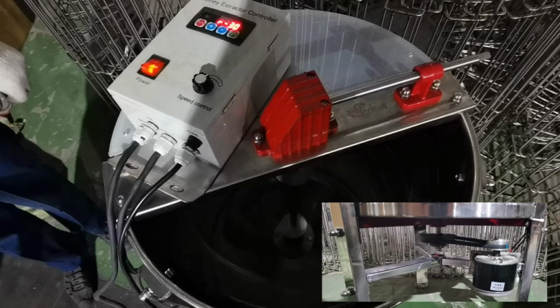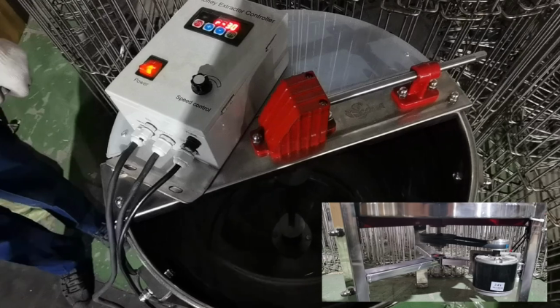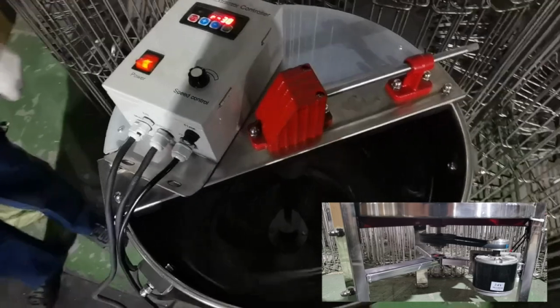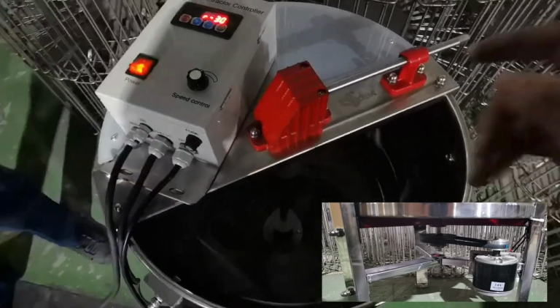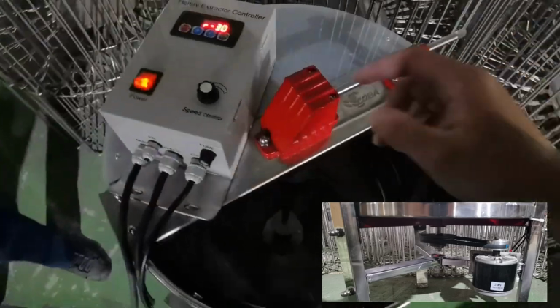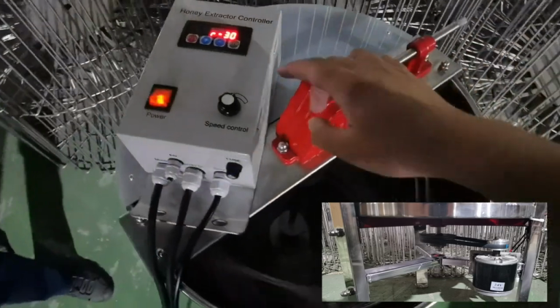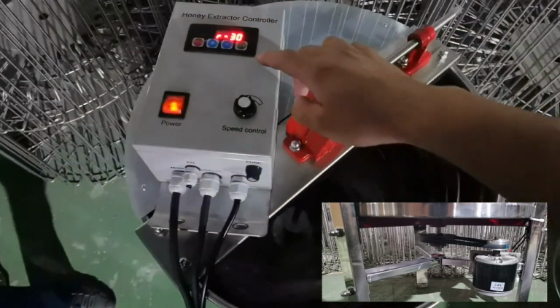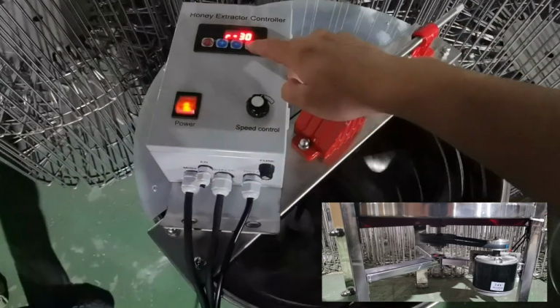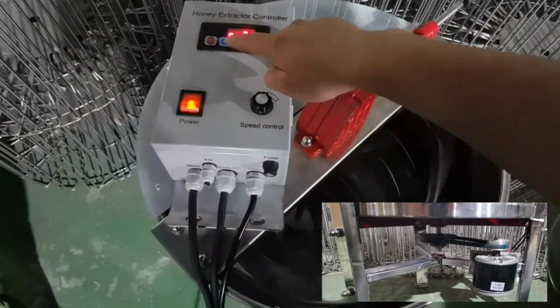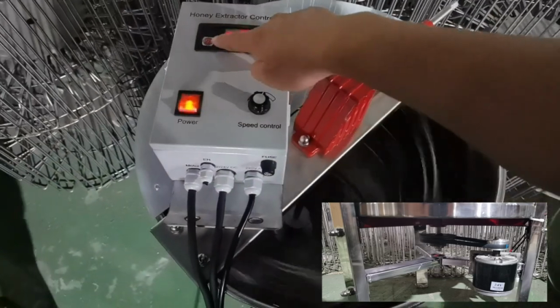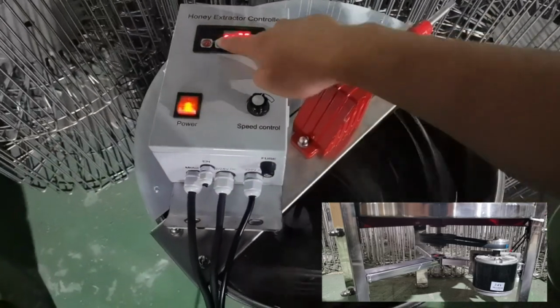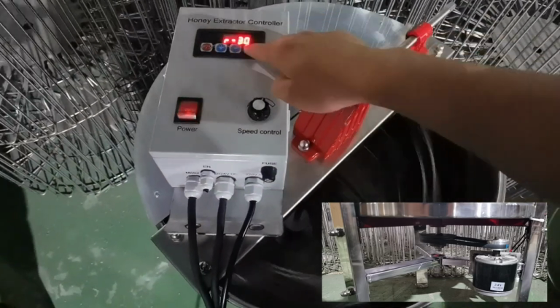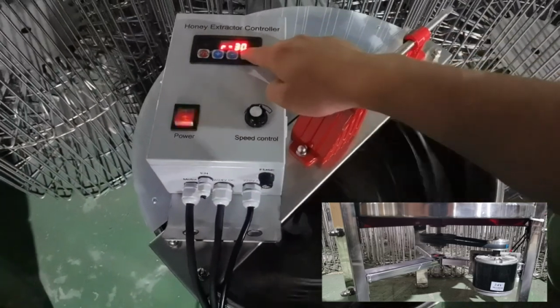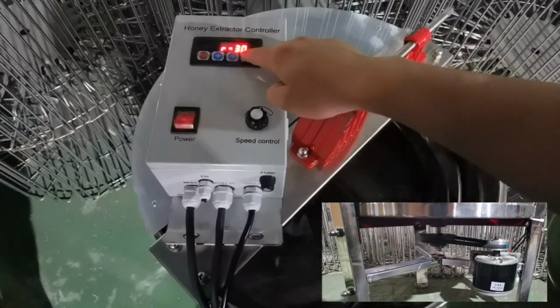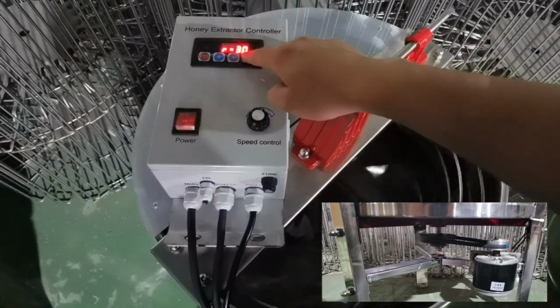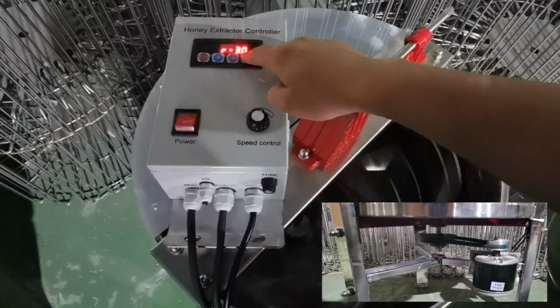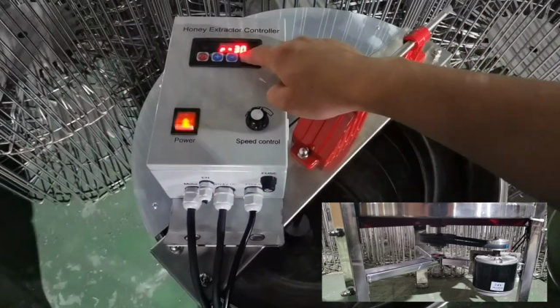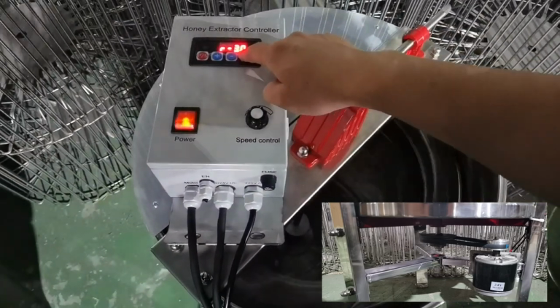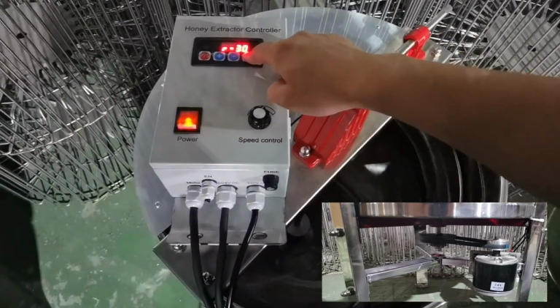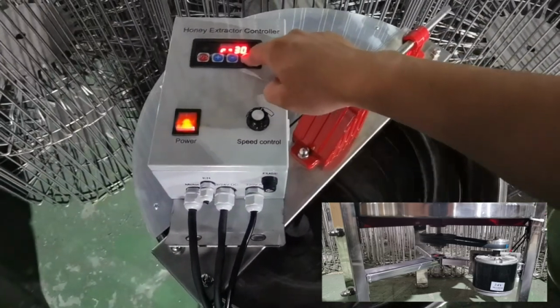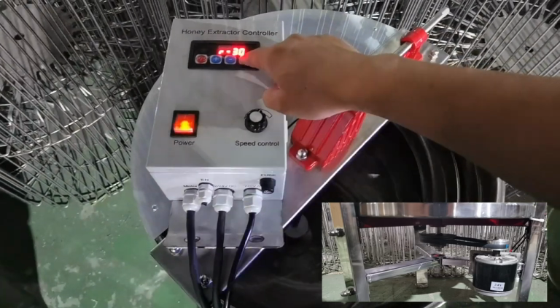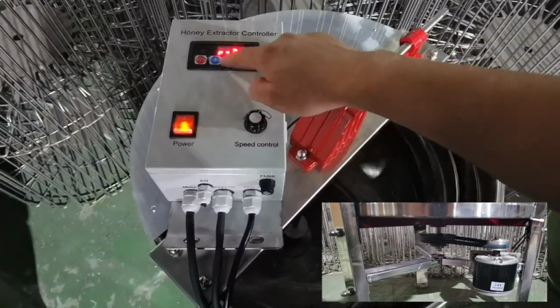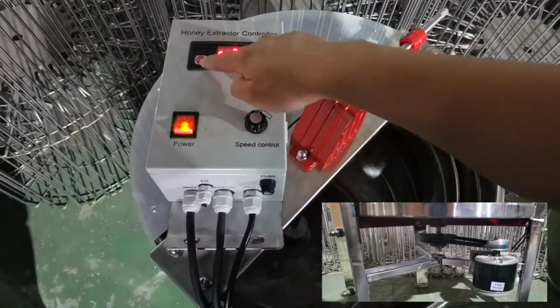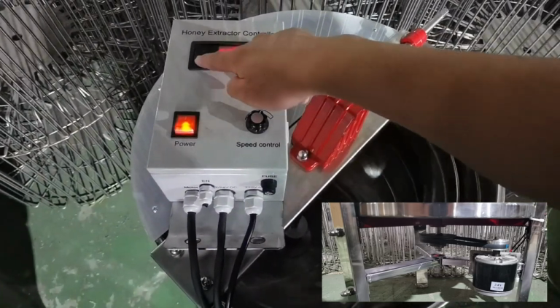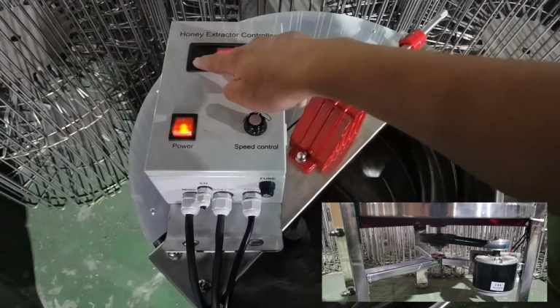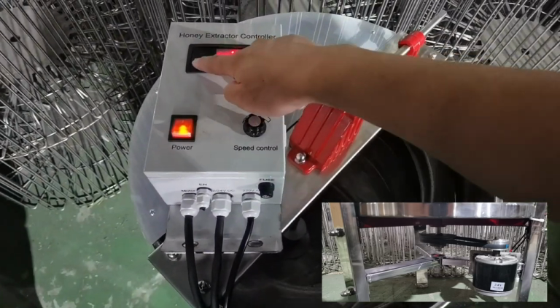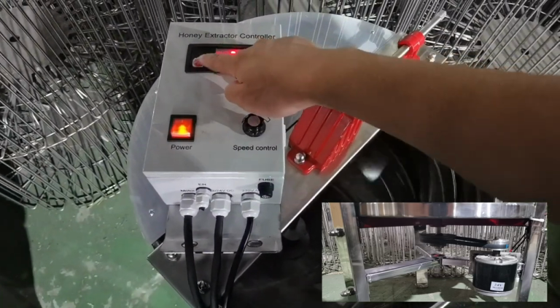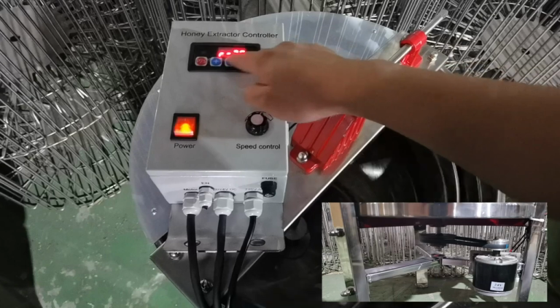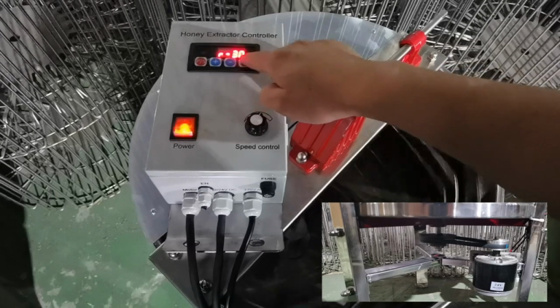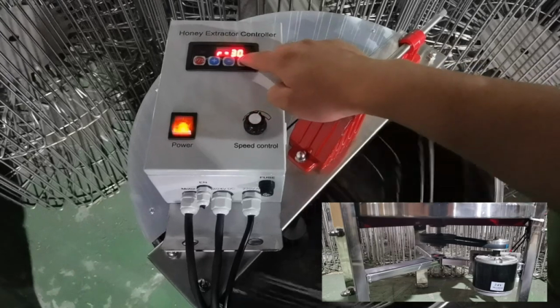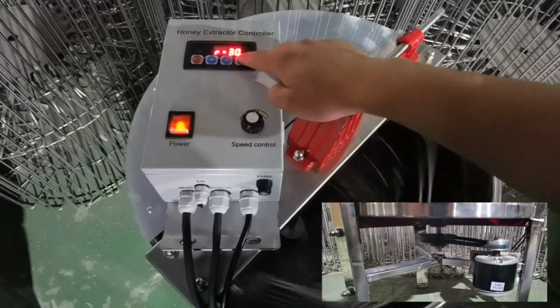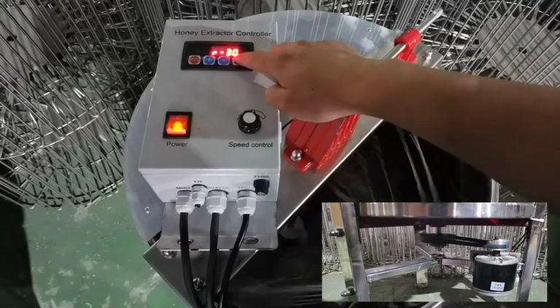This is our manual and electric honey extractor. The motor is installed at the bottom of the barrel, as the pictures show.